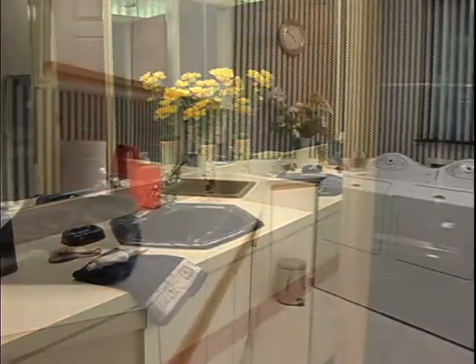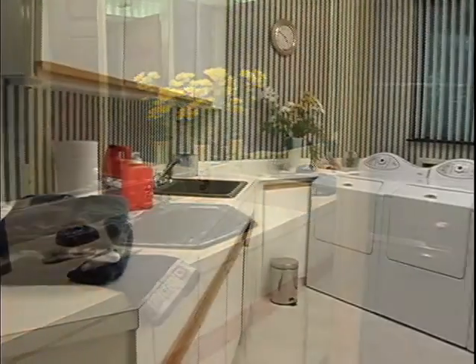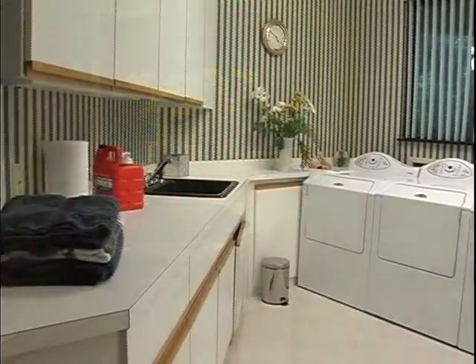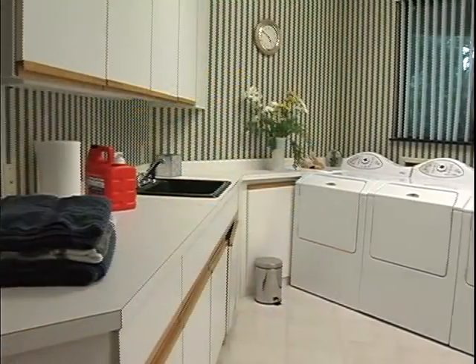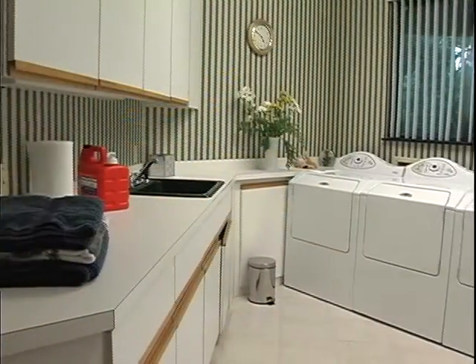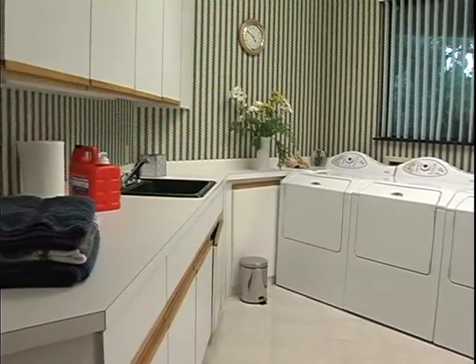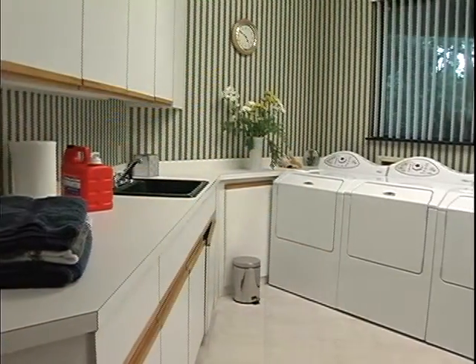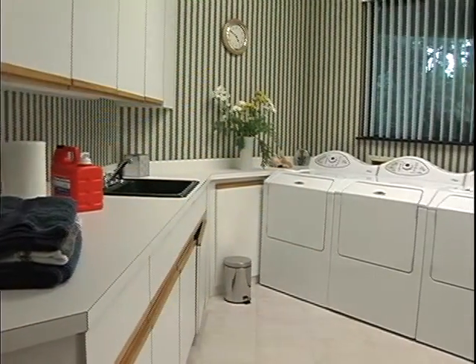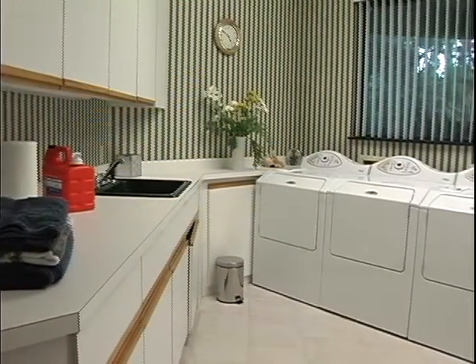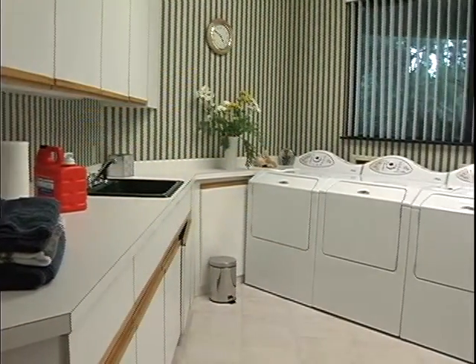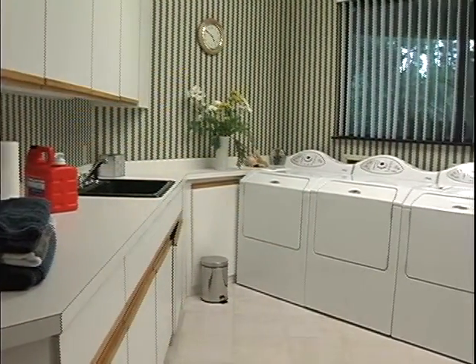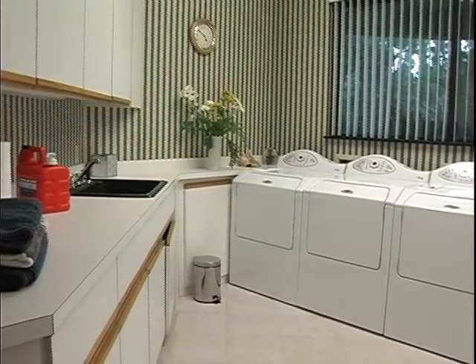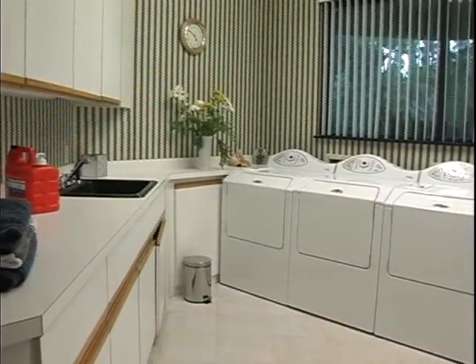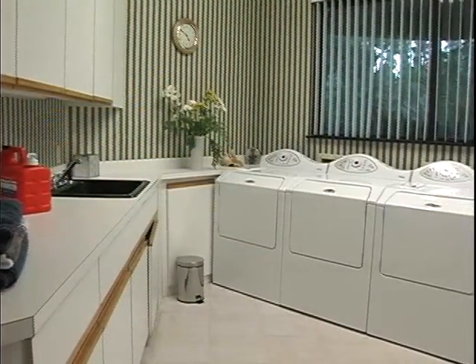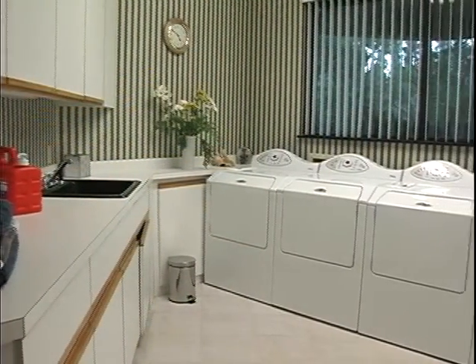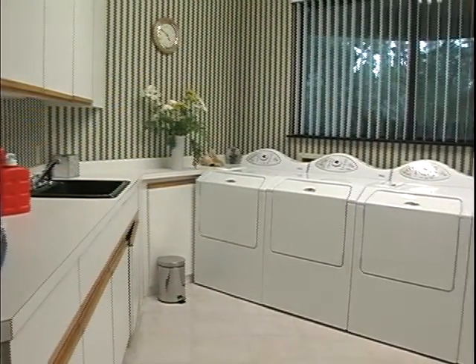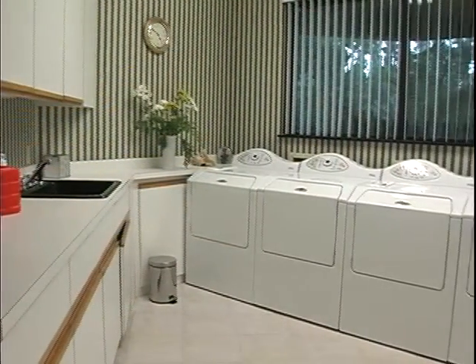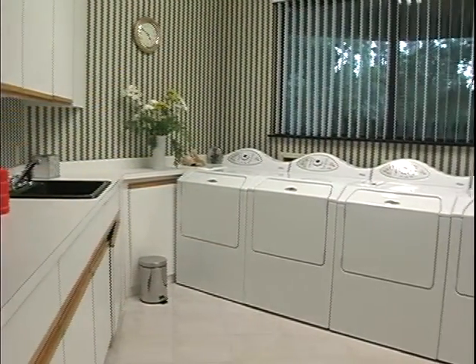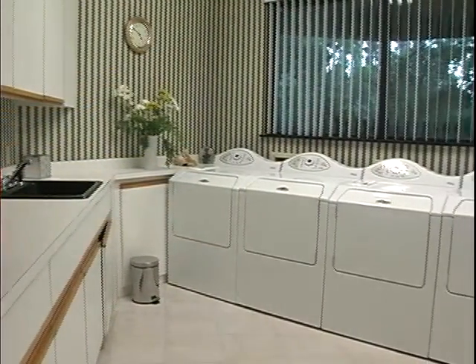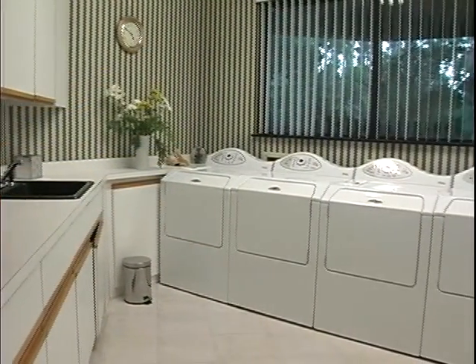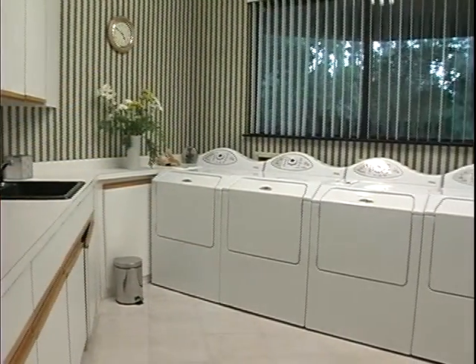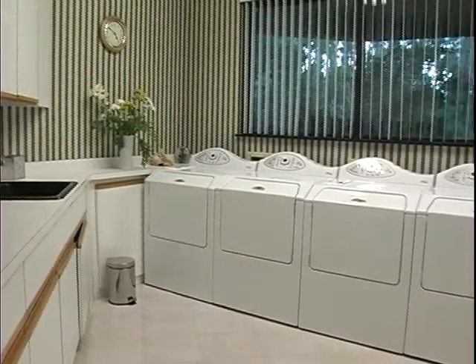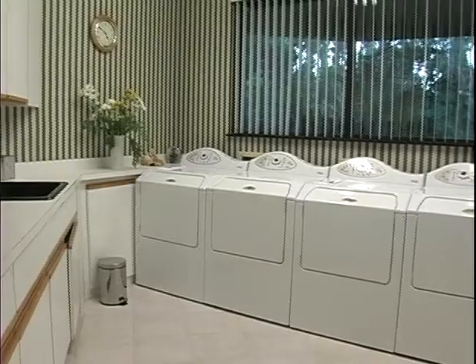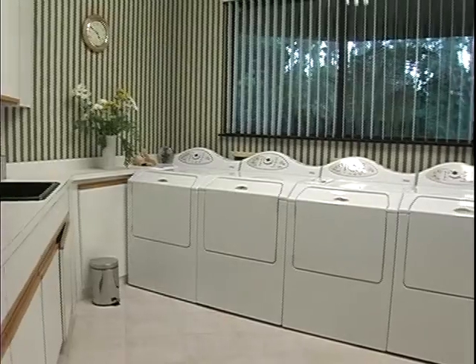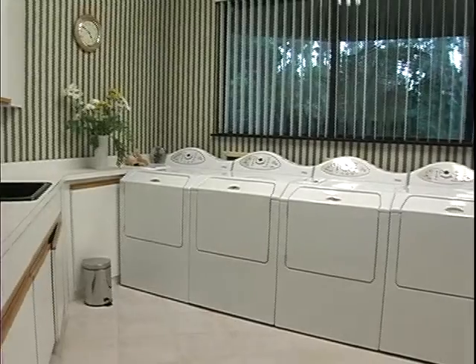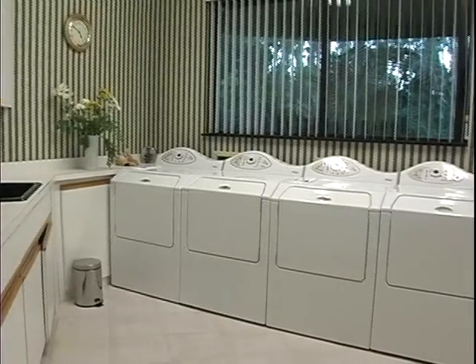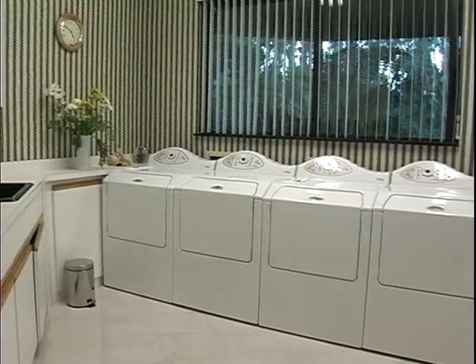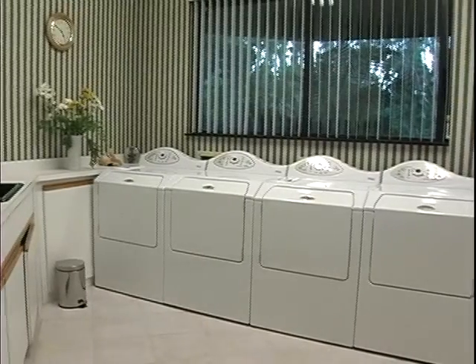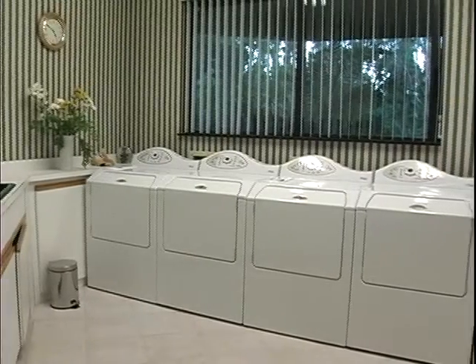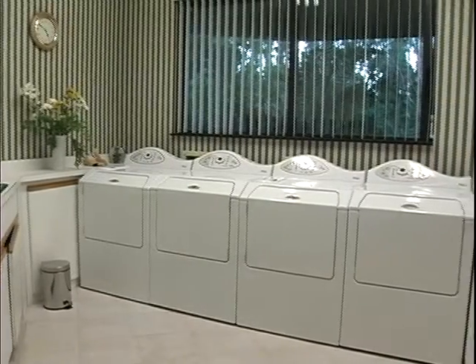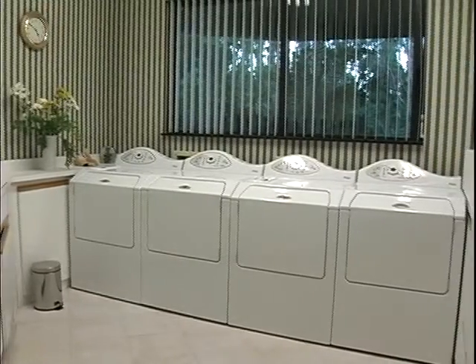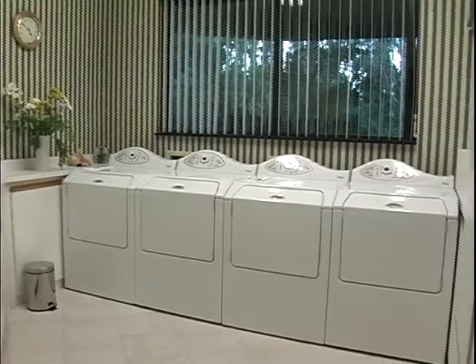An adjacent laundry room is equipped with a battery of capacious washing machines and dryers.